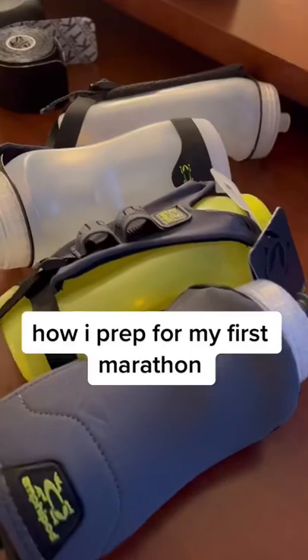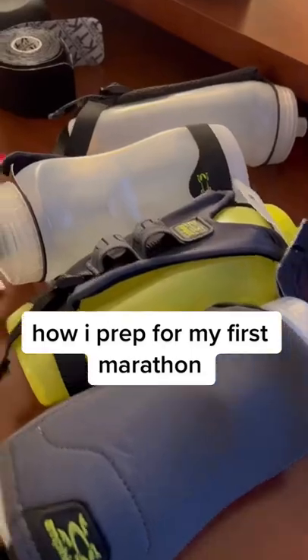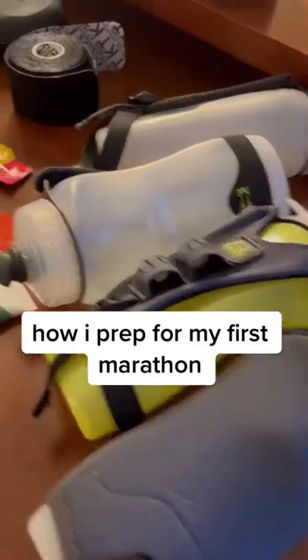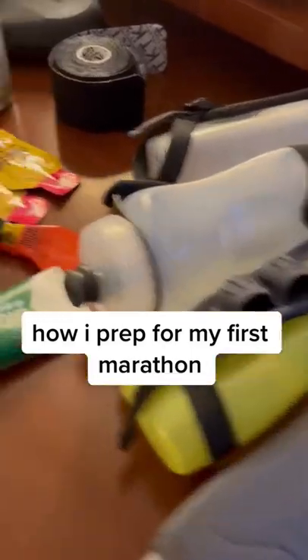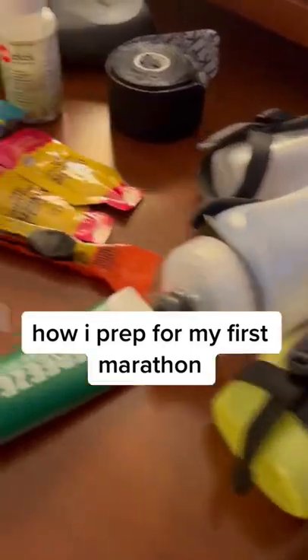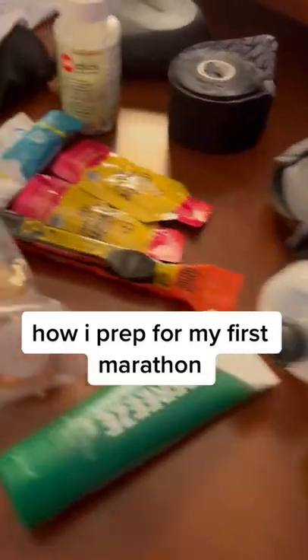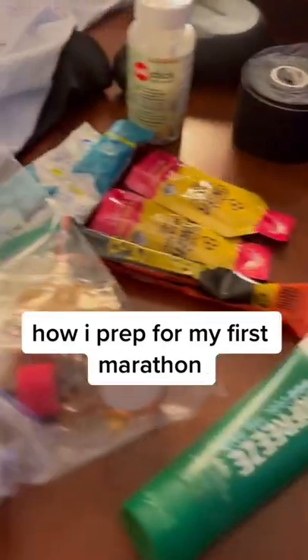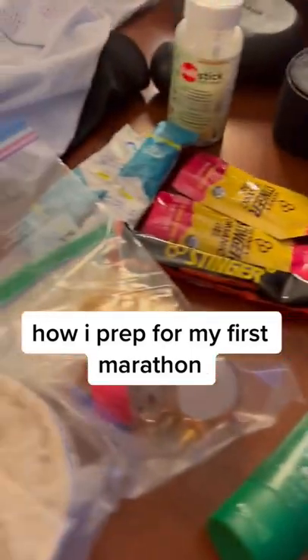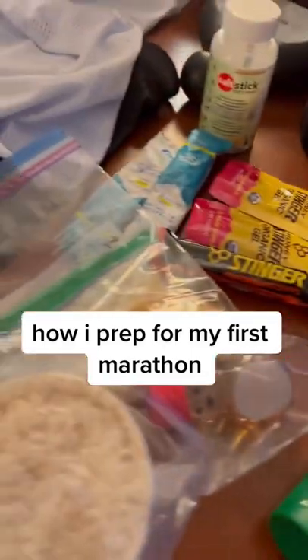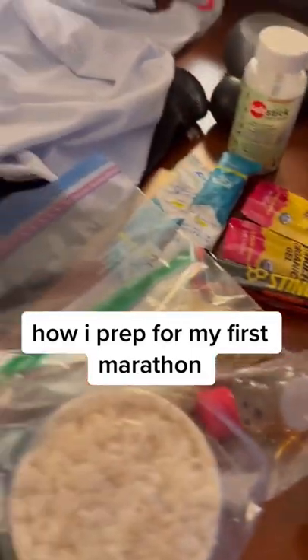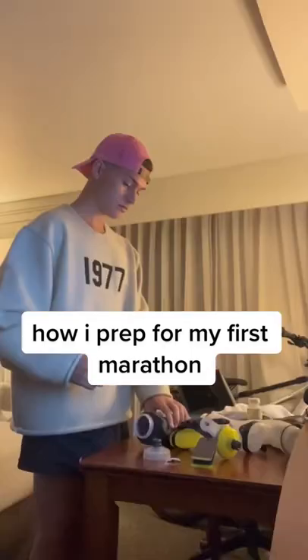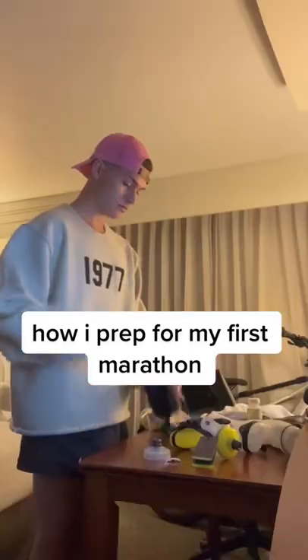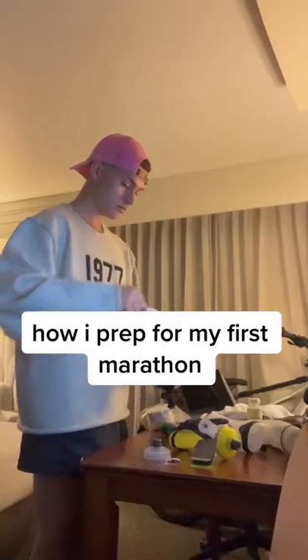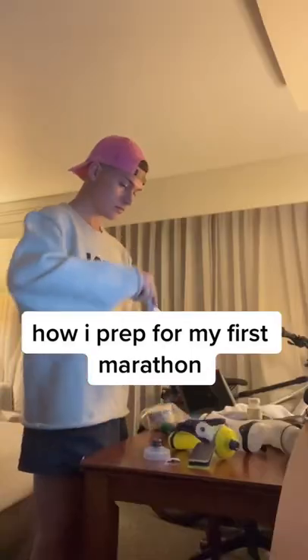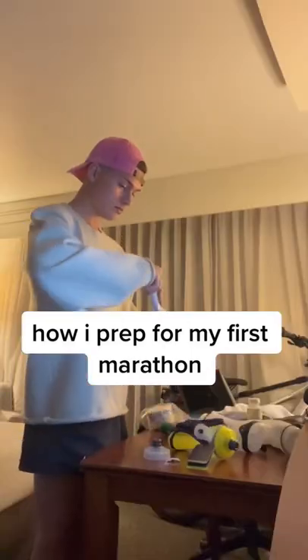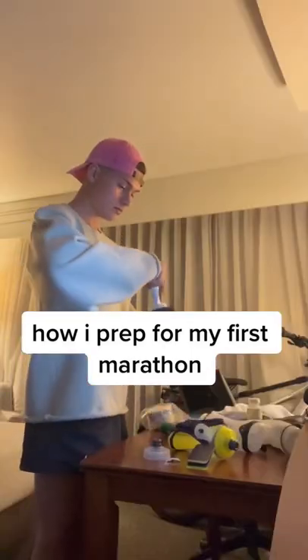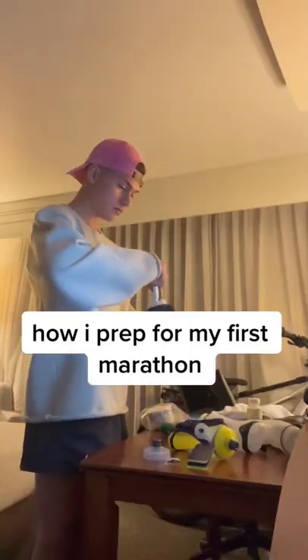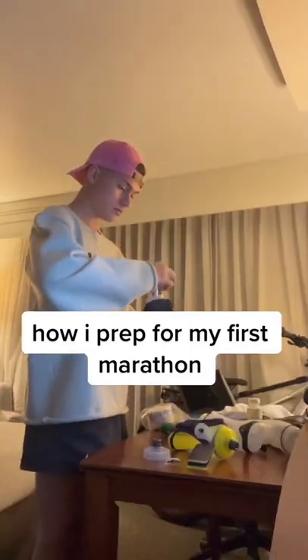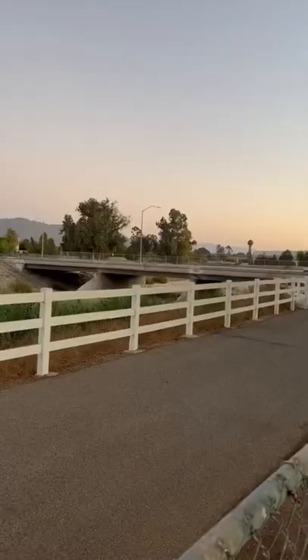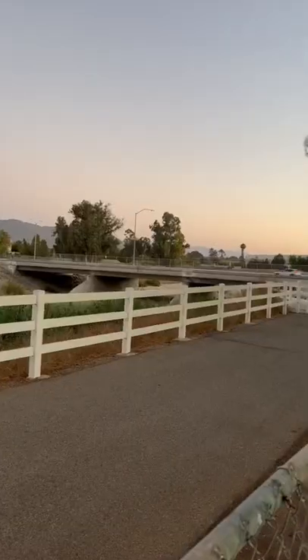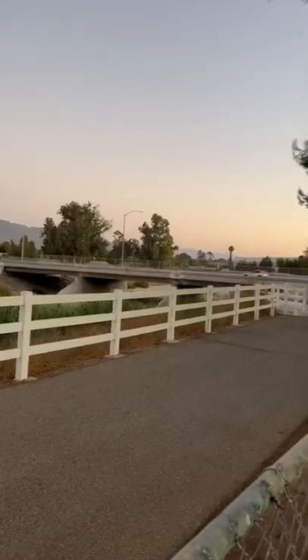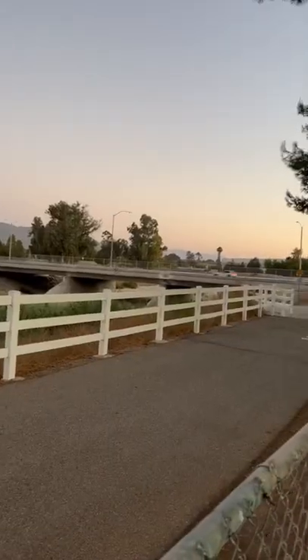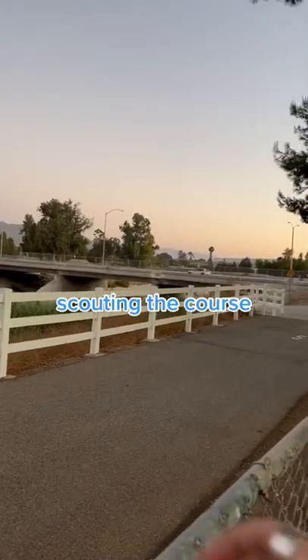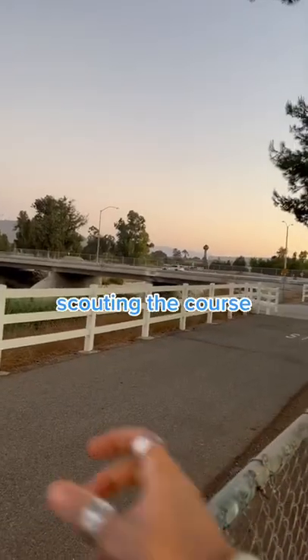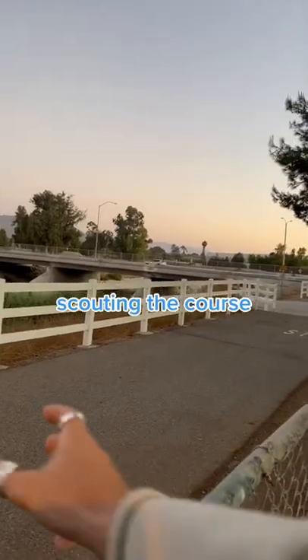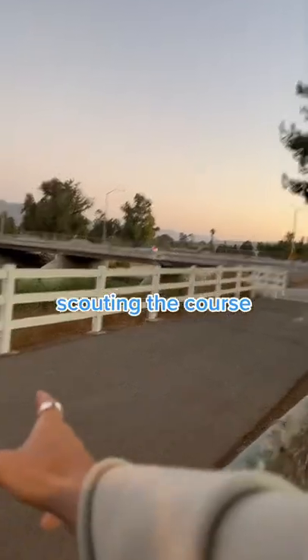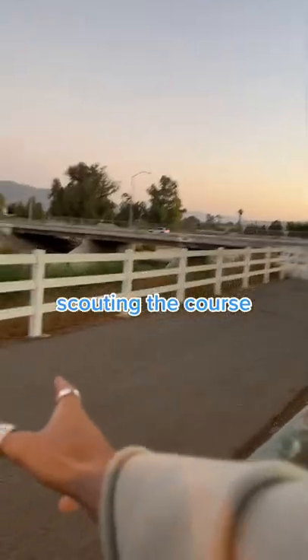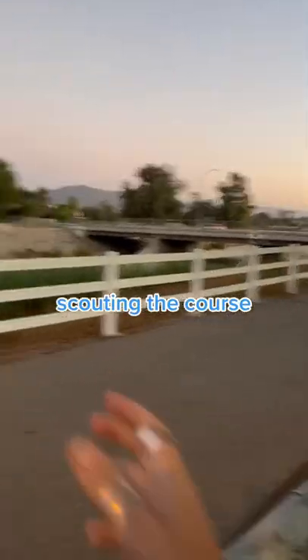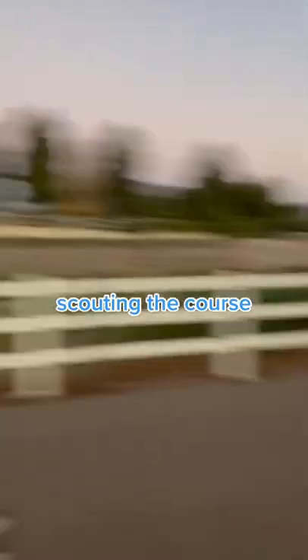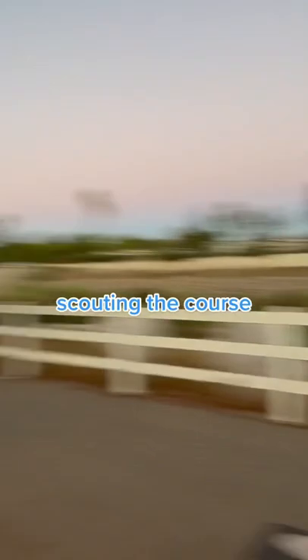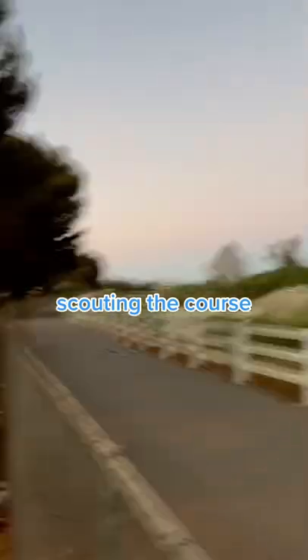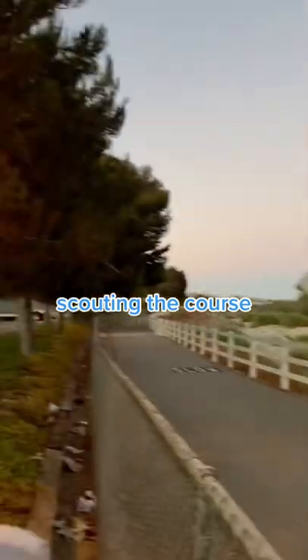This is how I prep for my first marathon the day before. Doing these things gives me the best chance of success on my 26-mile run.